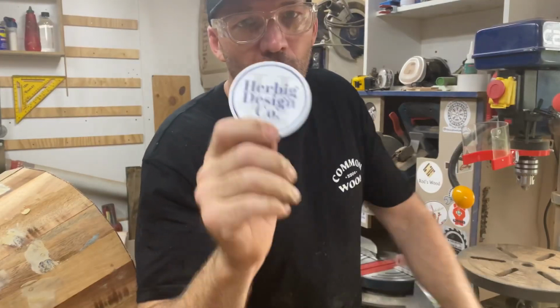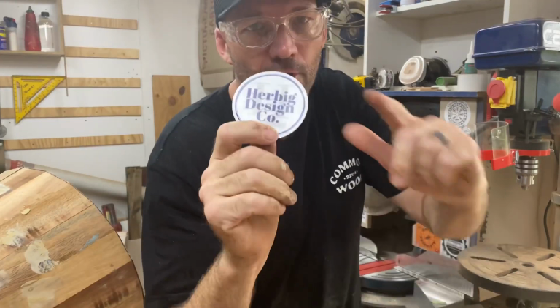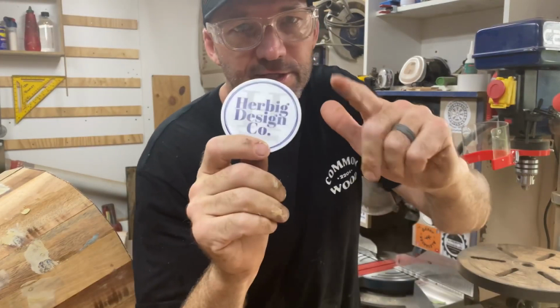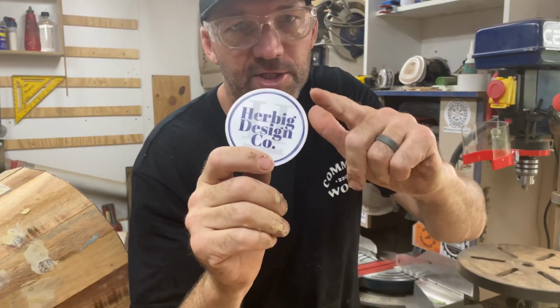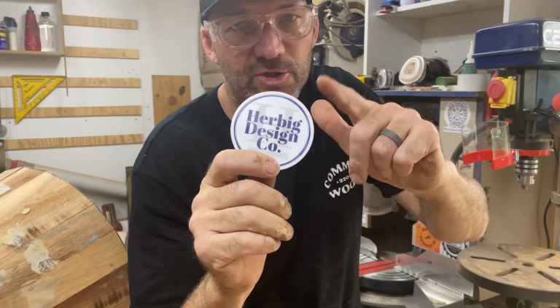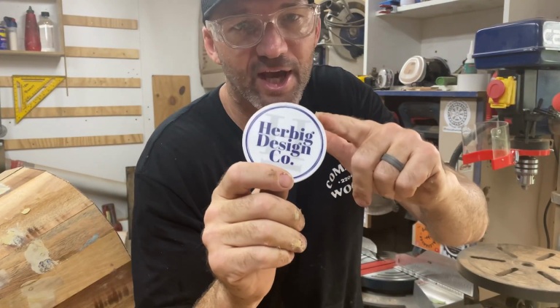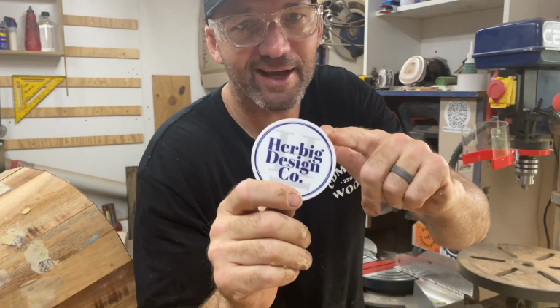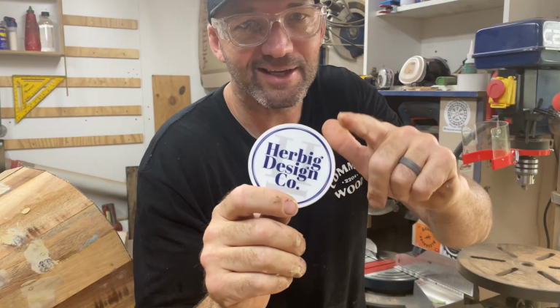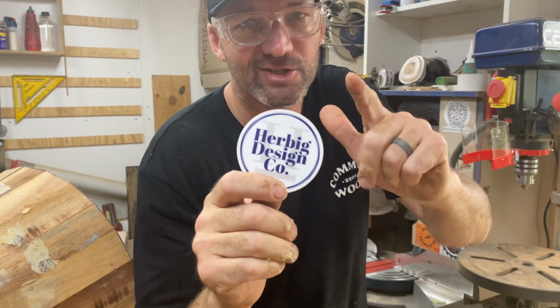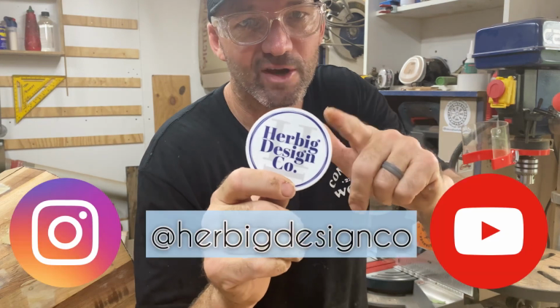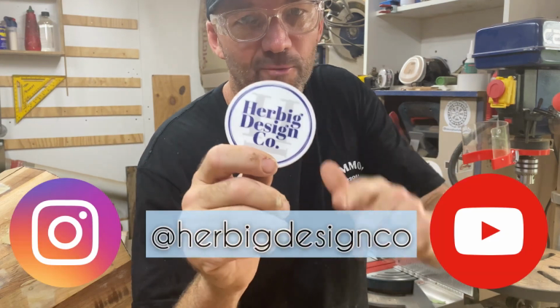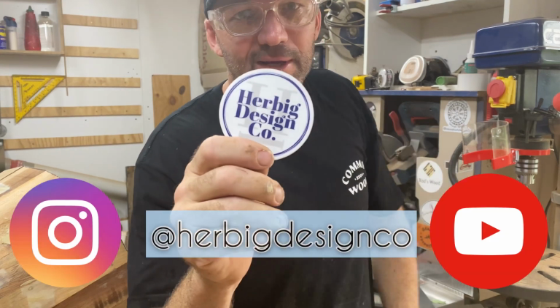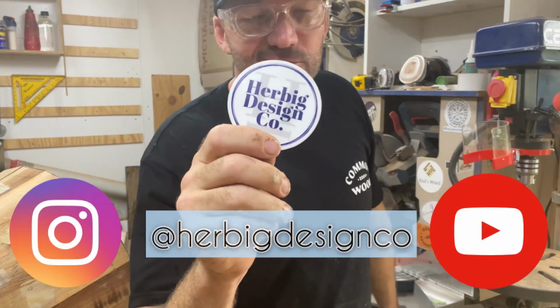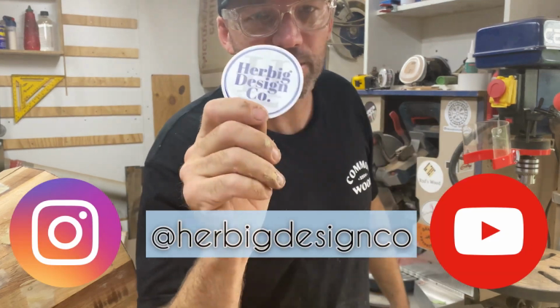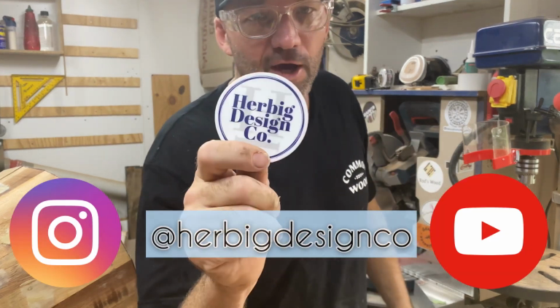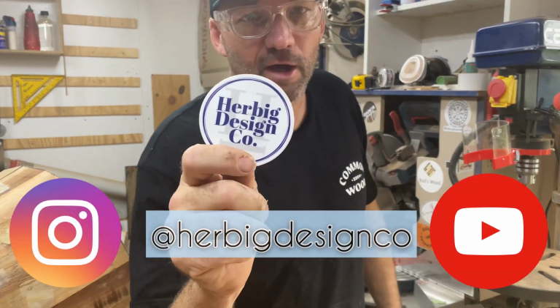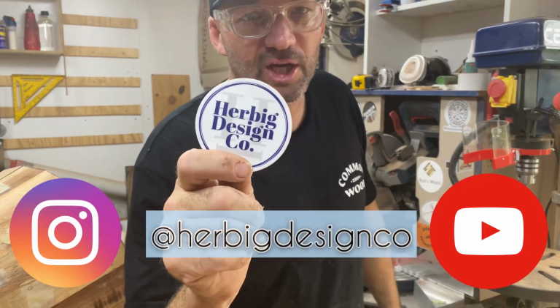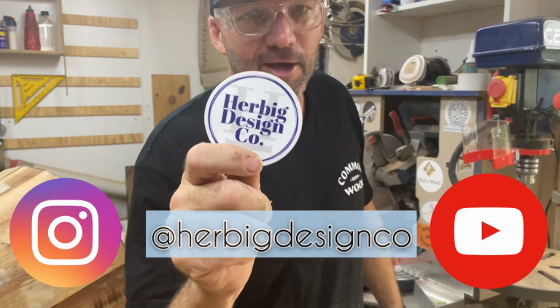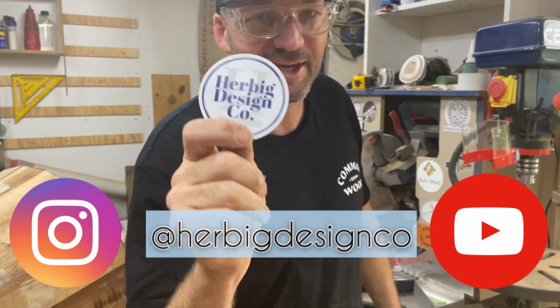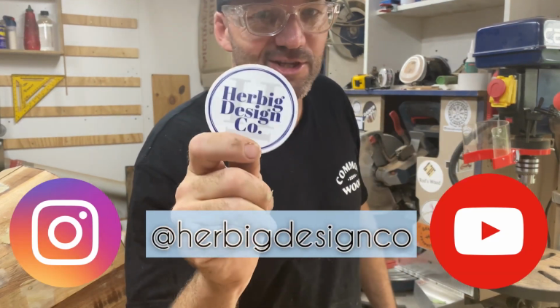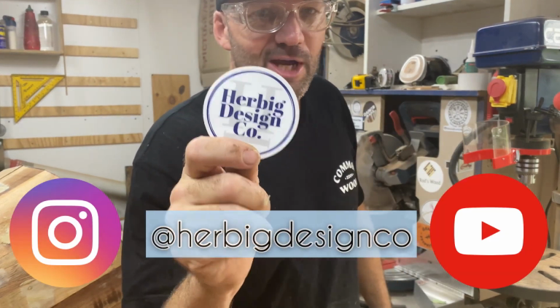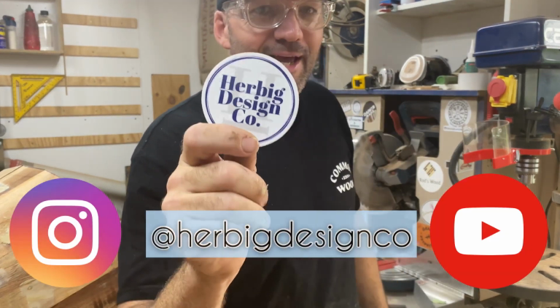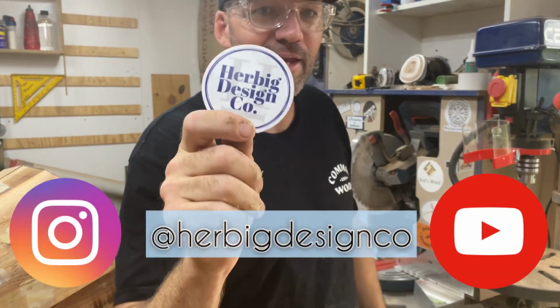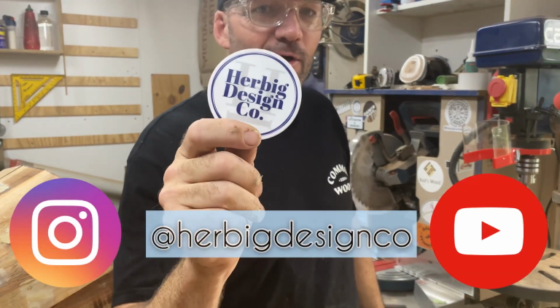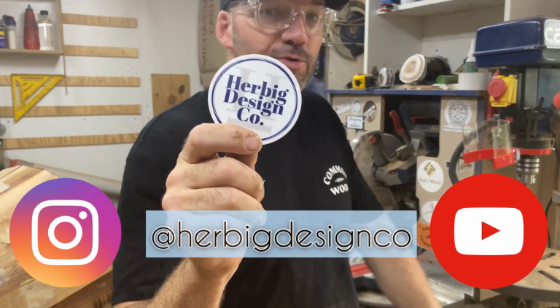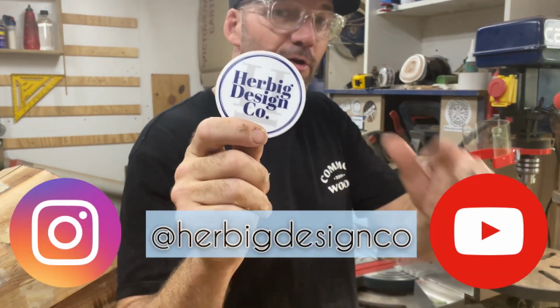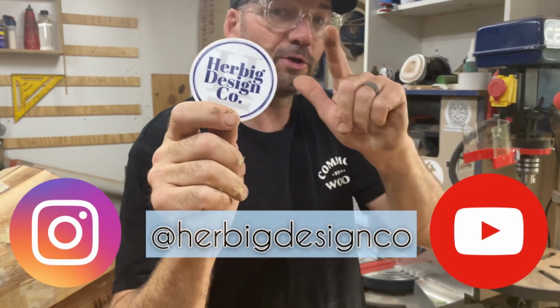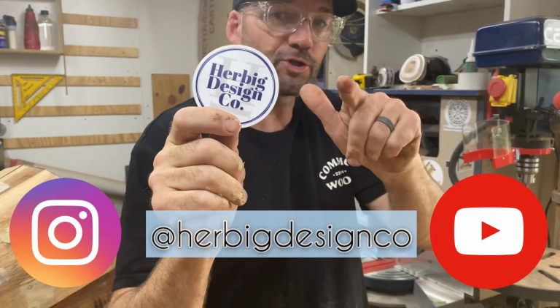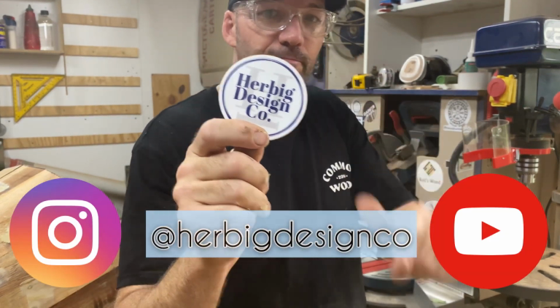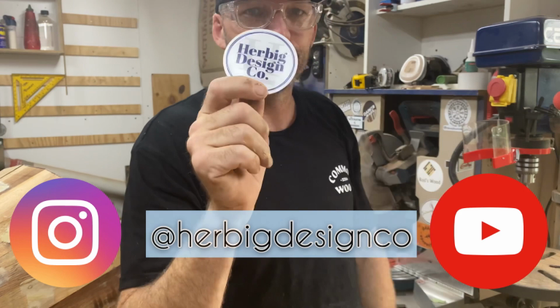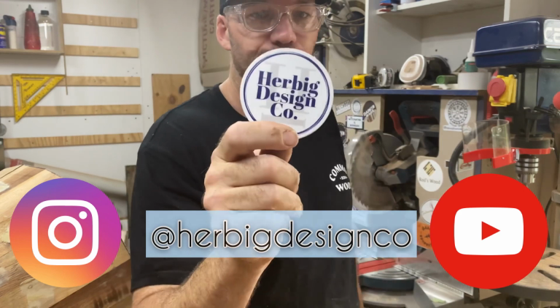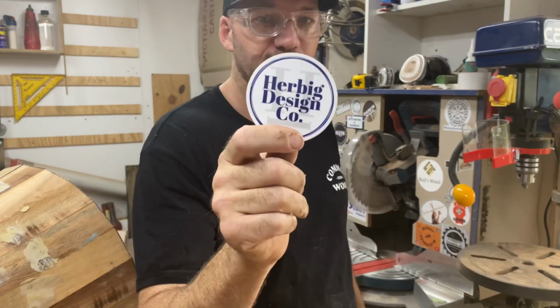Sticker sponsor shout out is Jeff from Herbig Design Co. Go and check him out on Instagram and now also YouTube. Thanks mate.